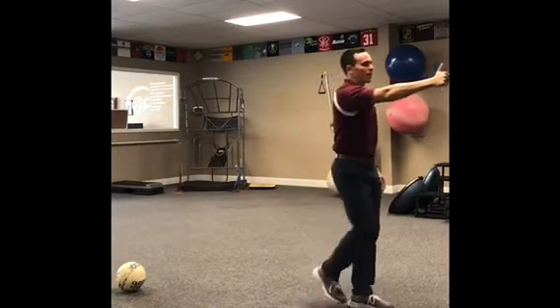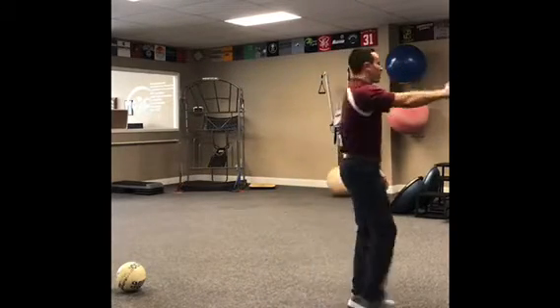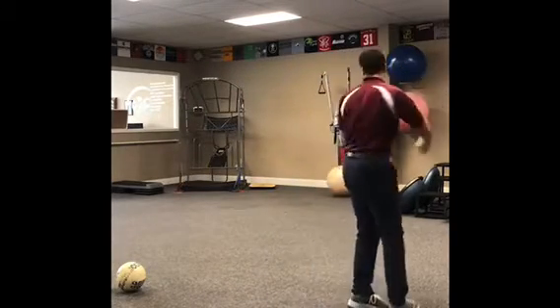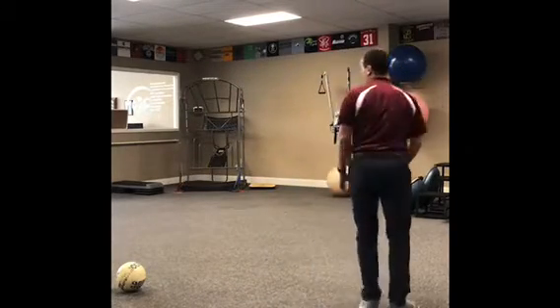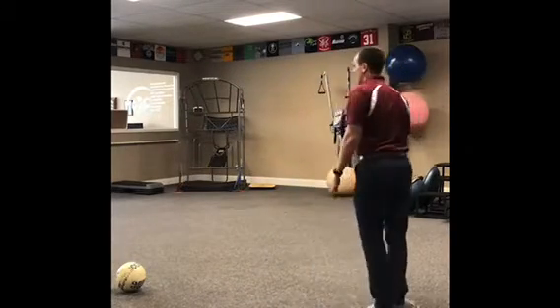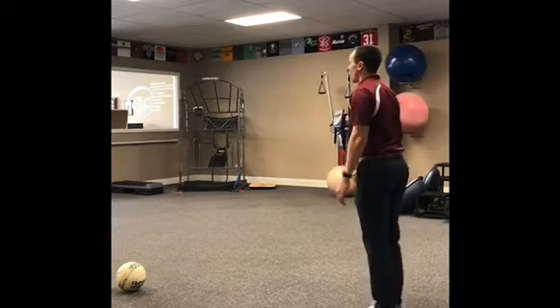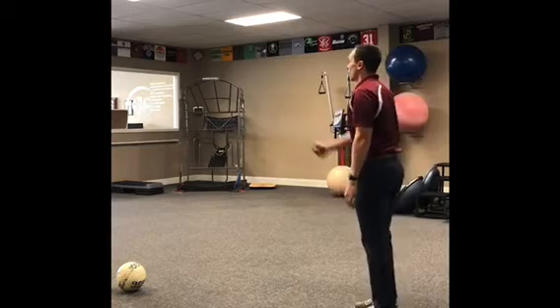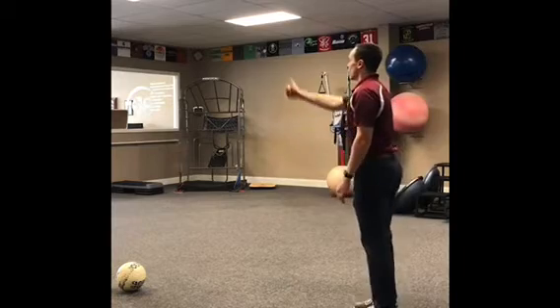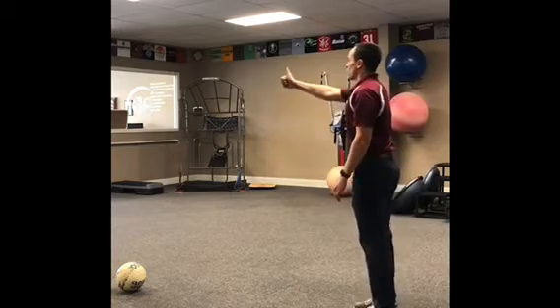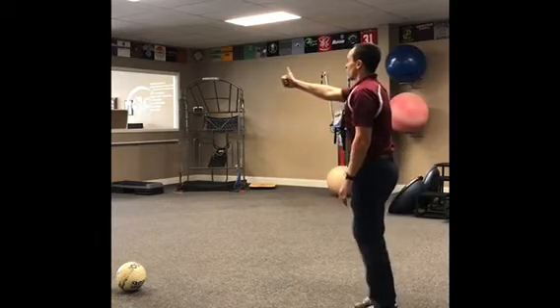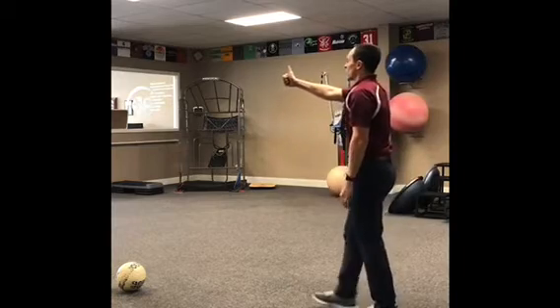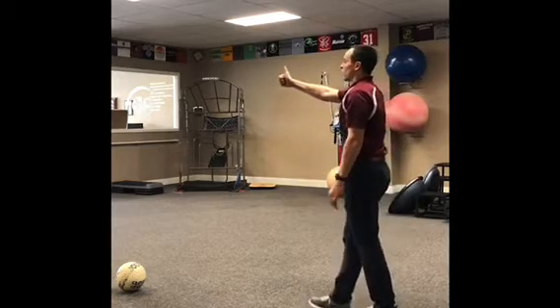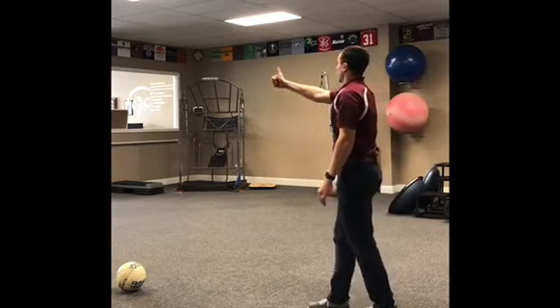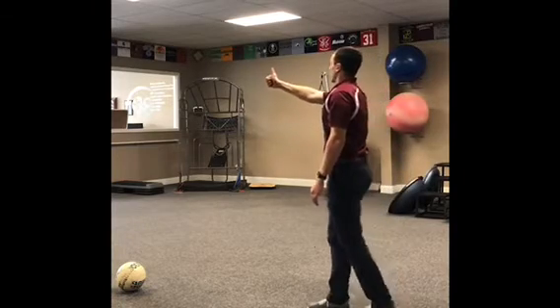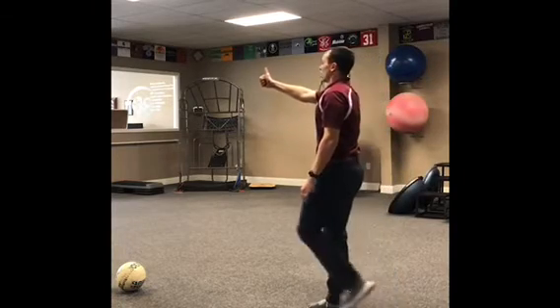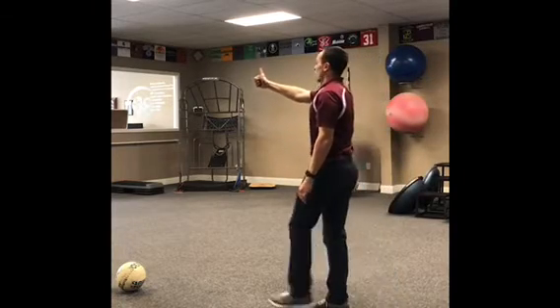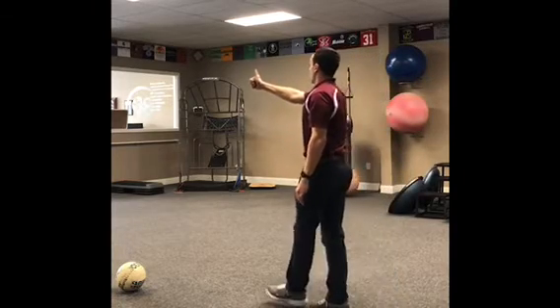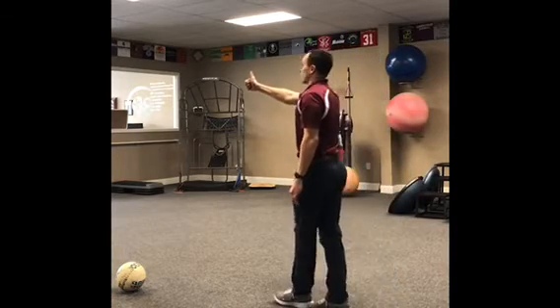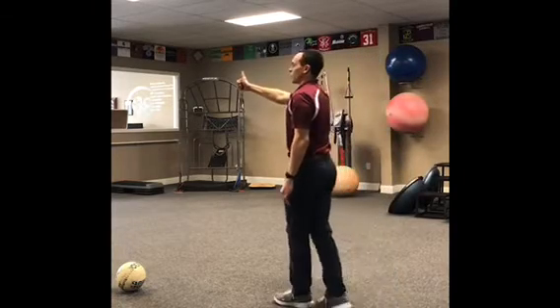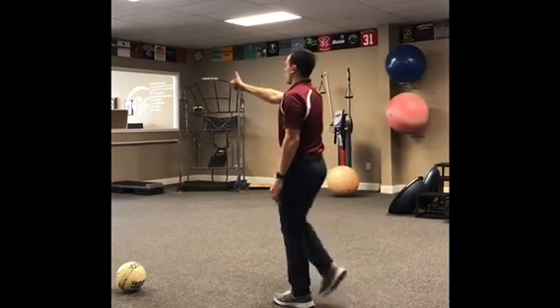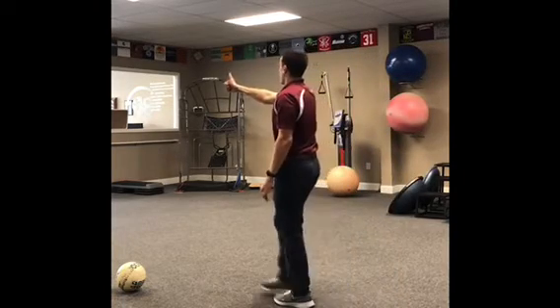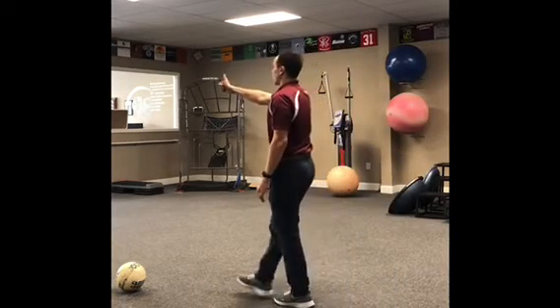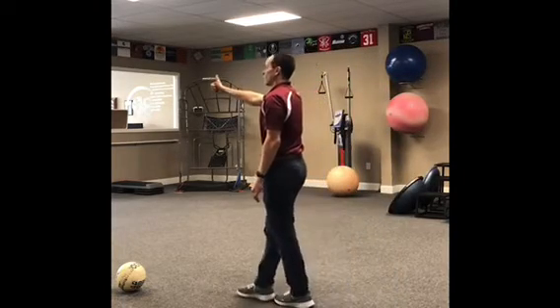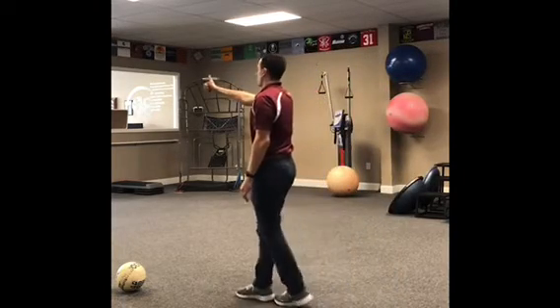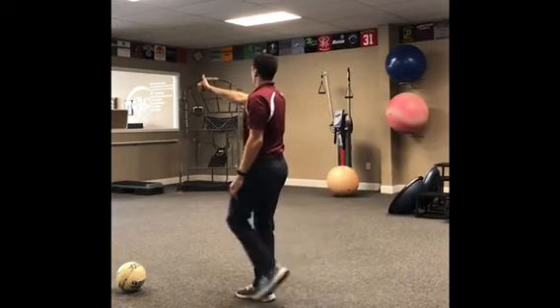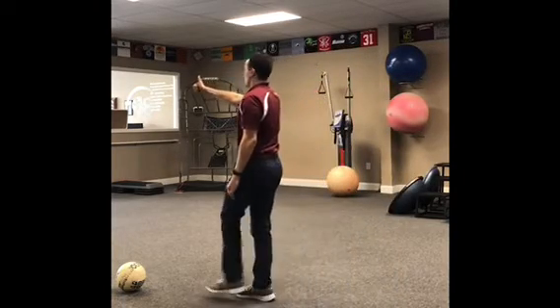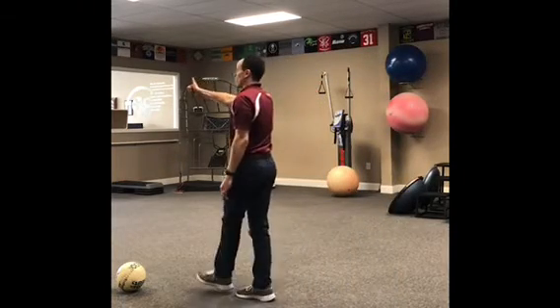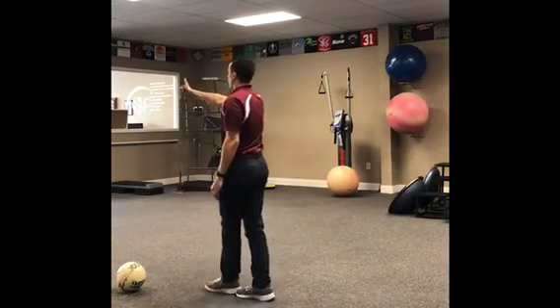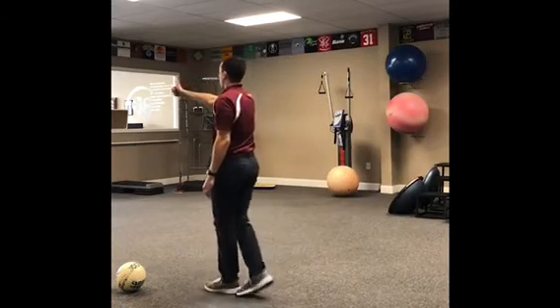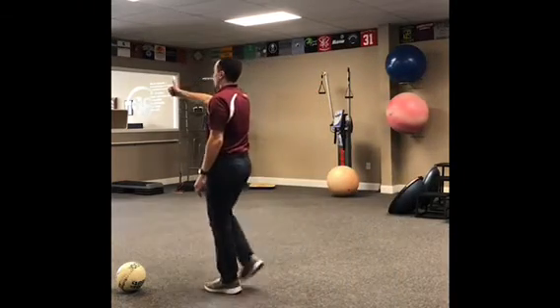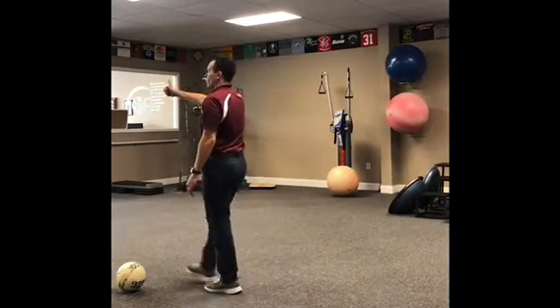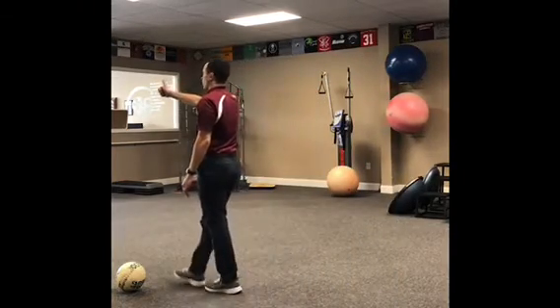Turn back around, heel to toe, shaking that head back and forth.